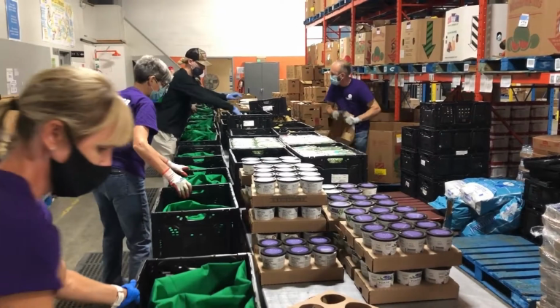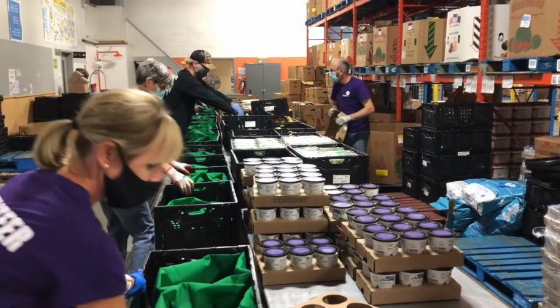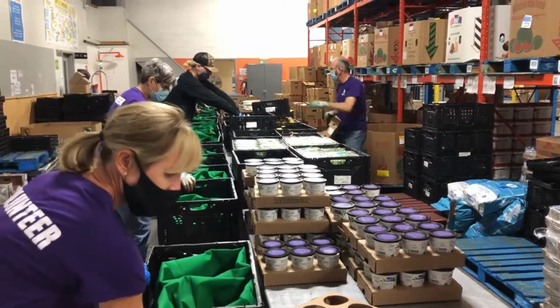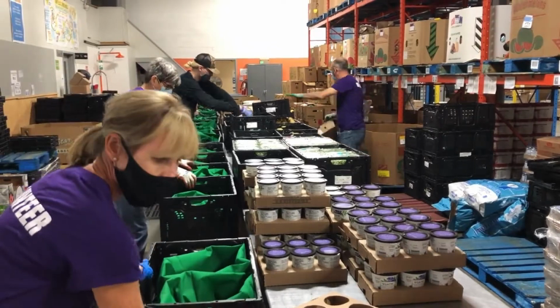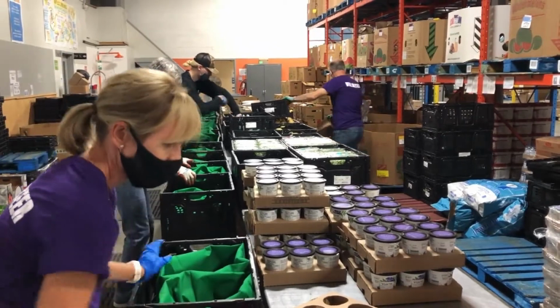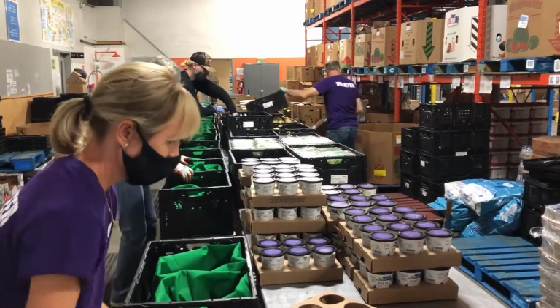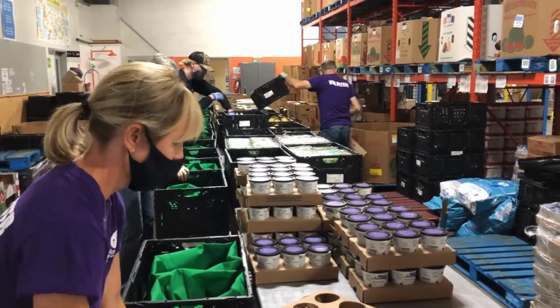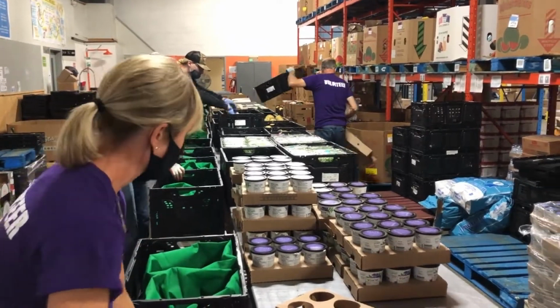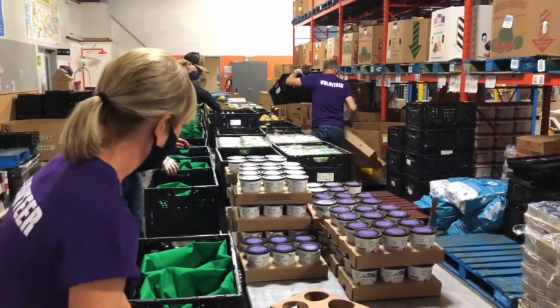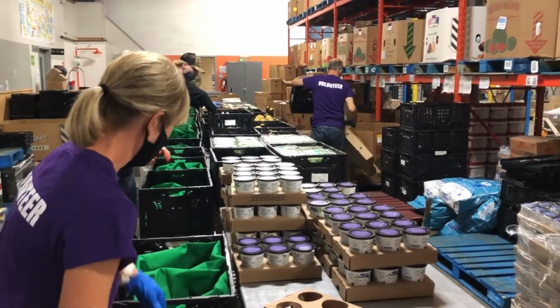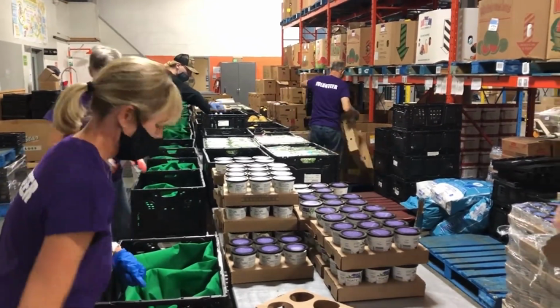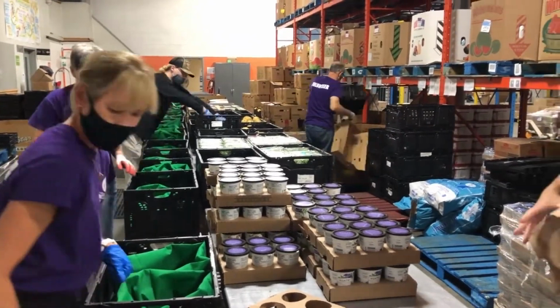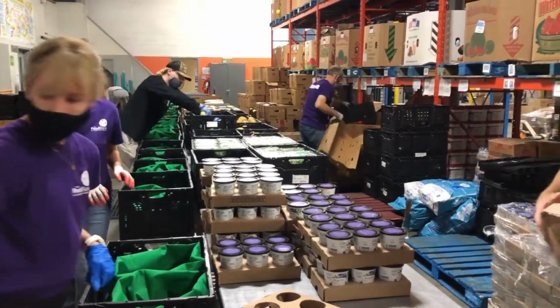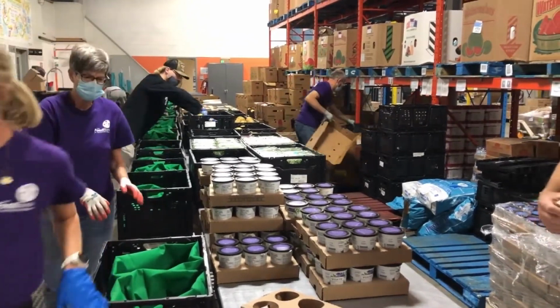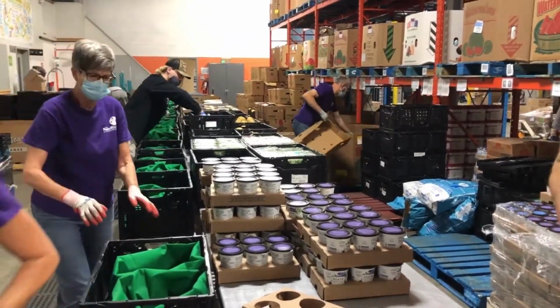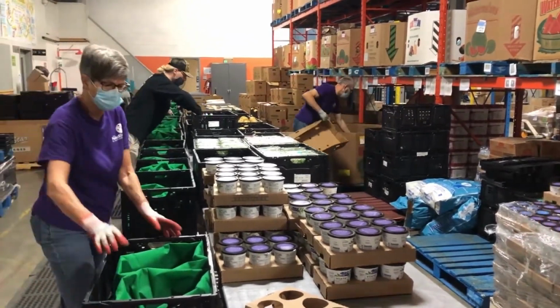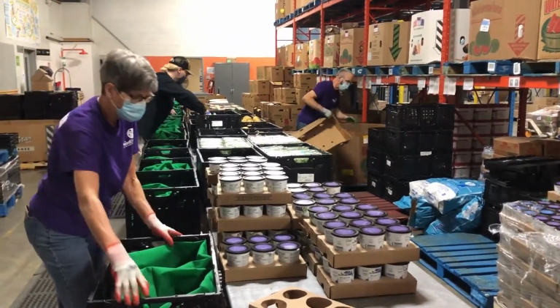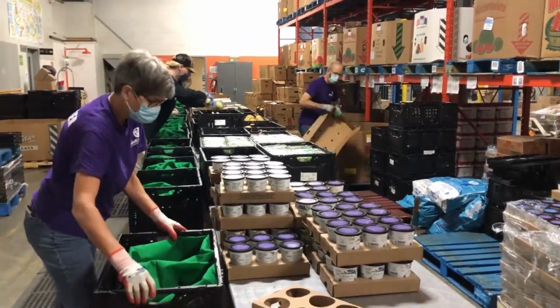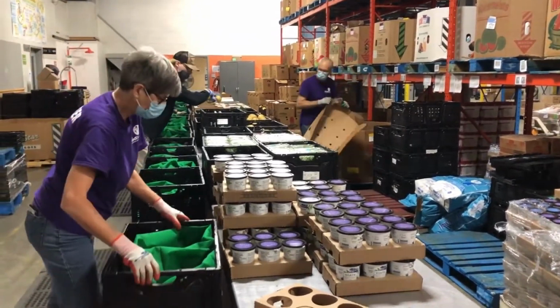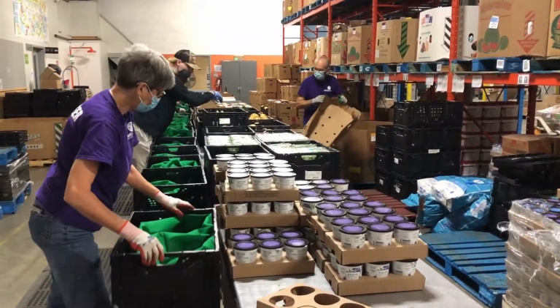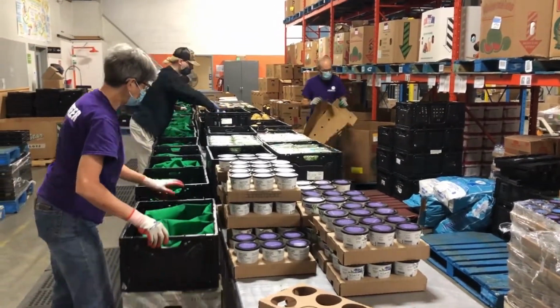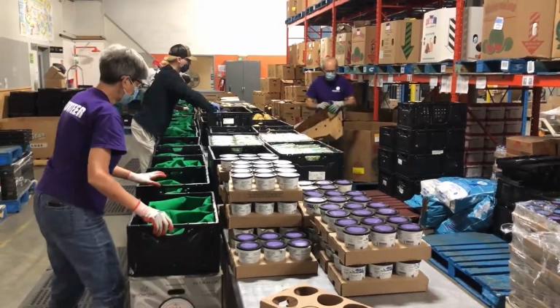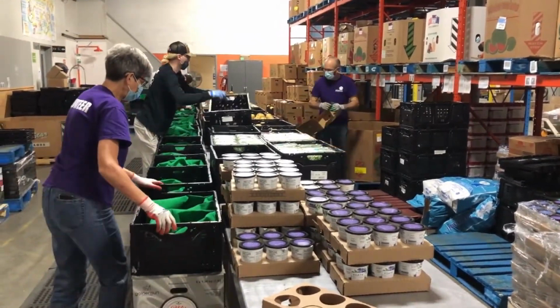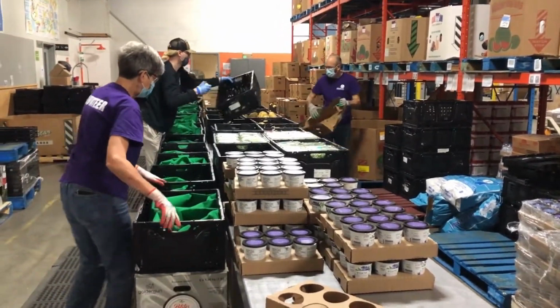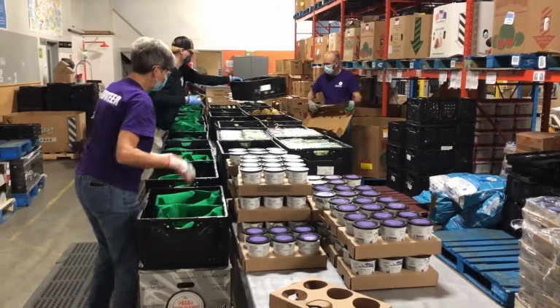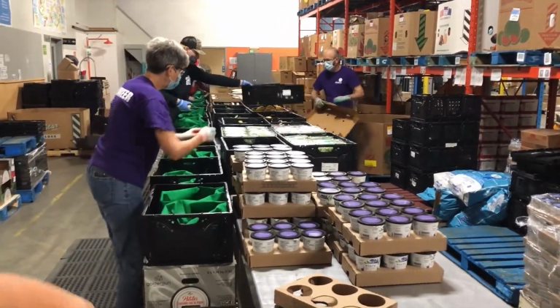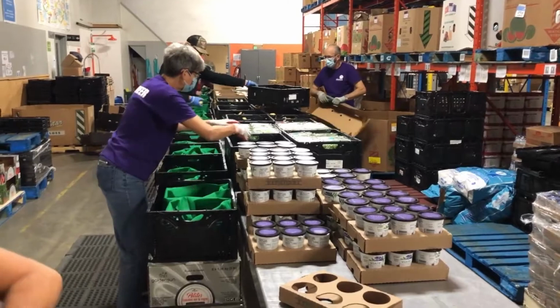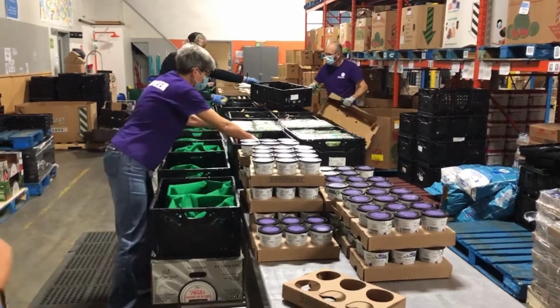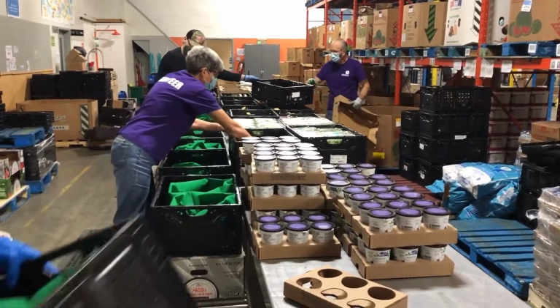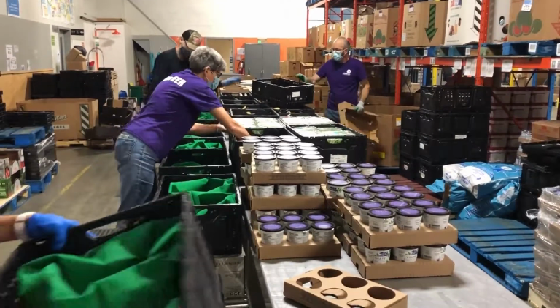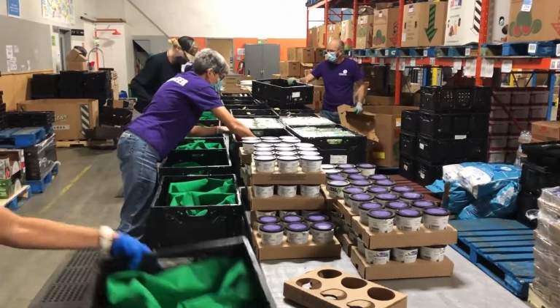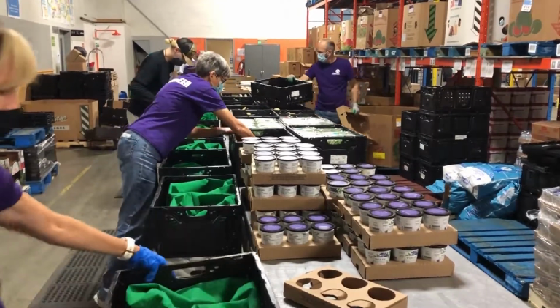At the Food Bank of Waterloo Region, we pack hampers twice a week to go out to the community organizations we support.